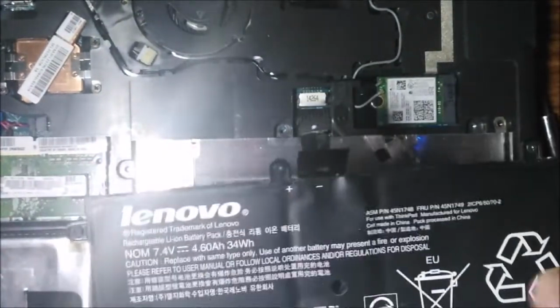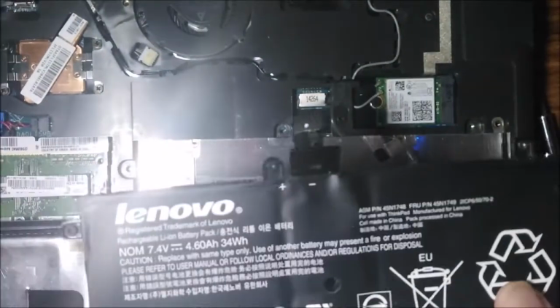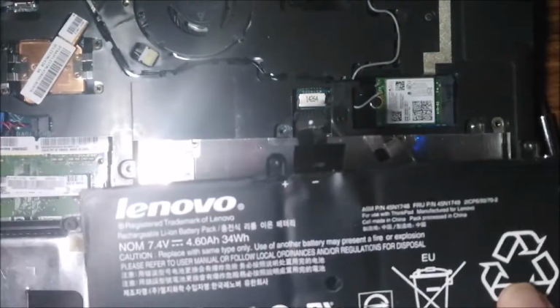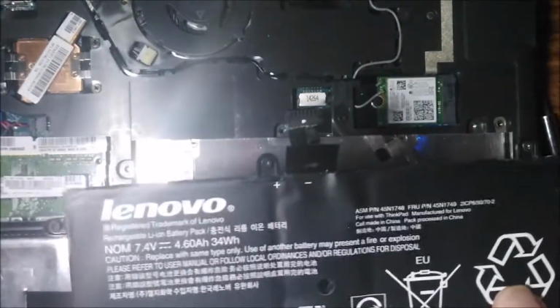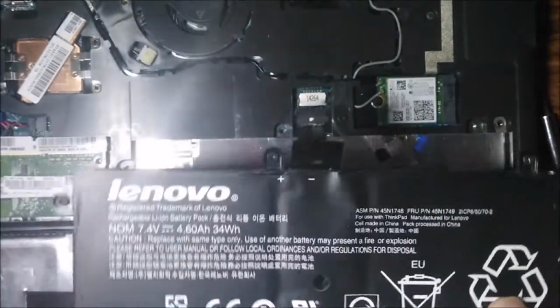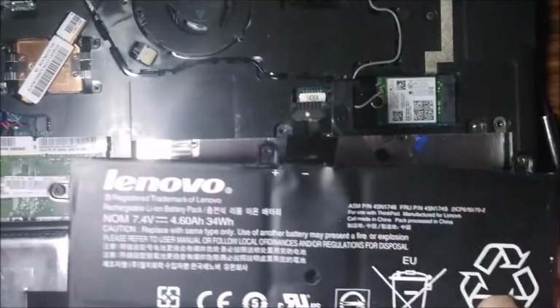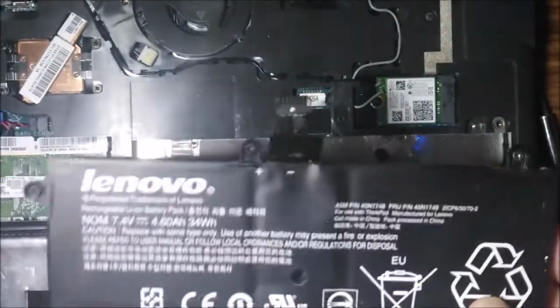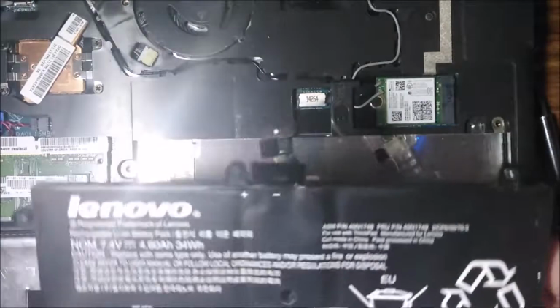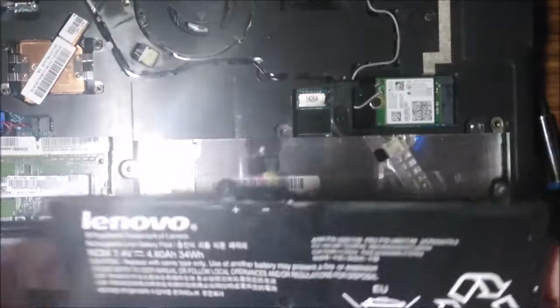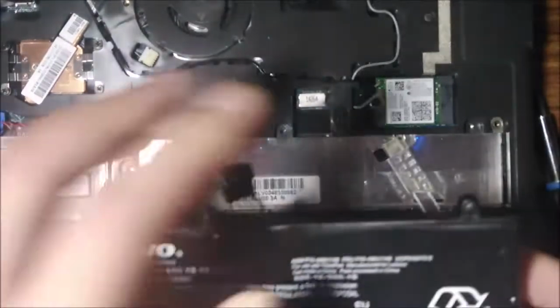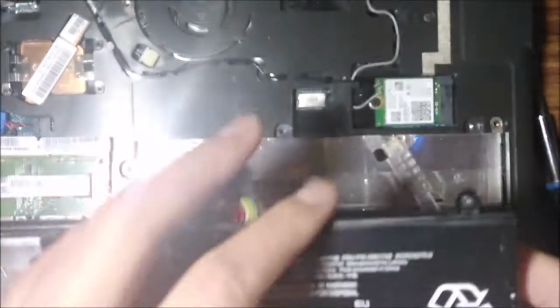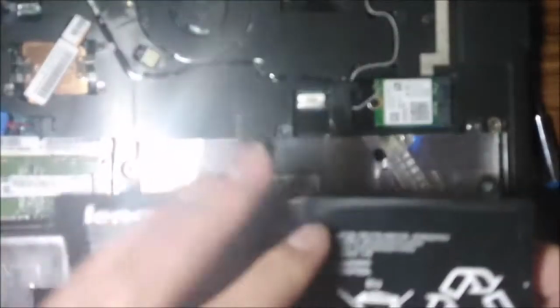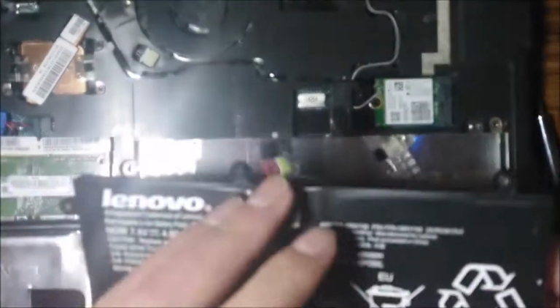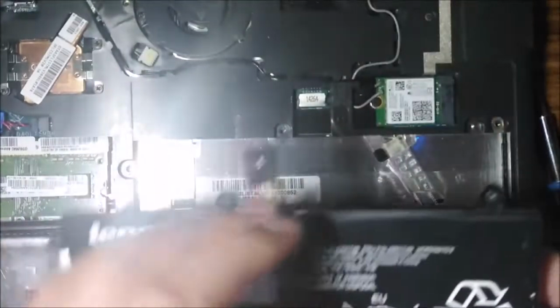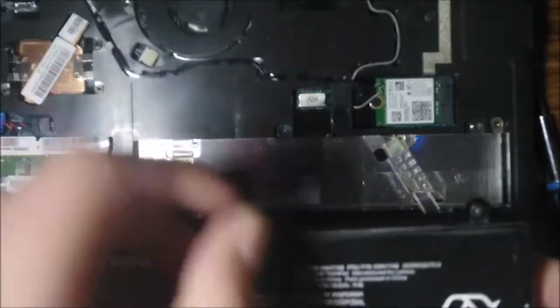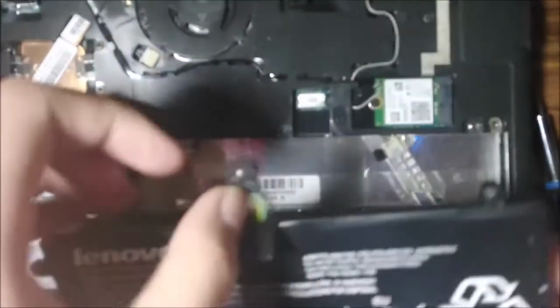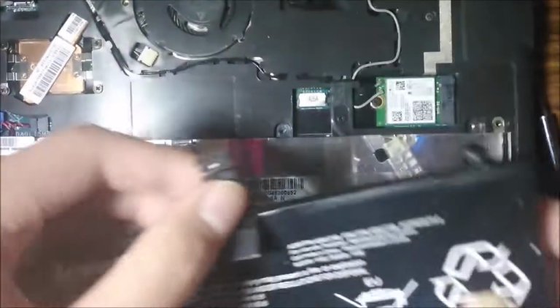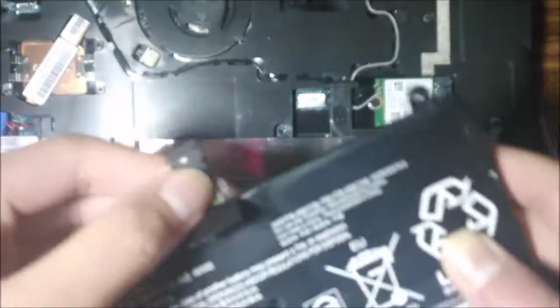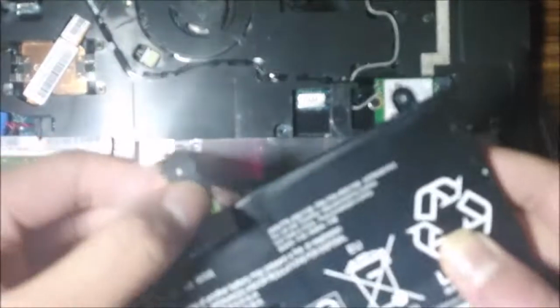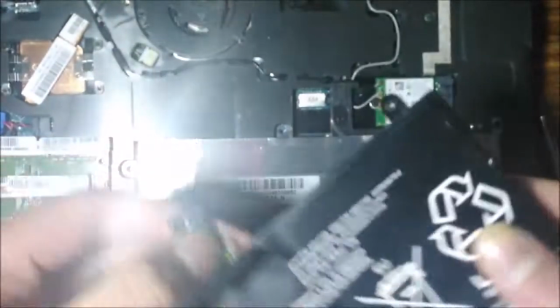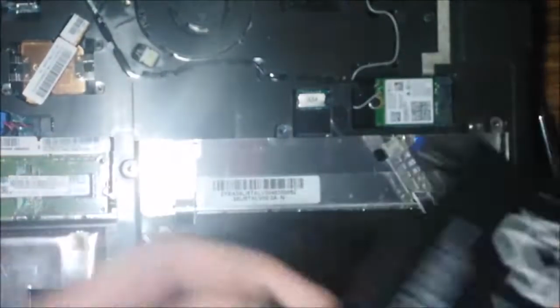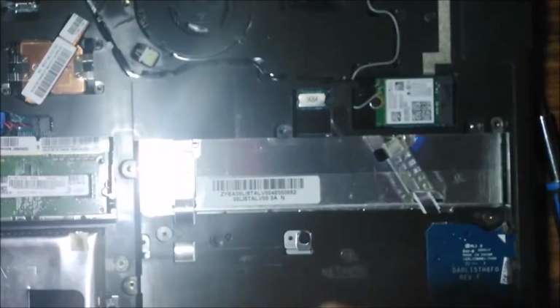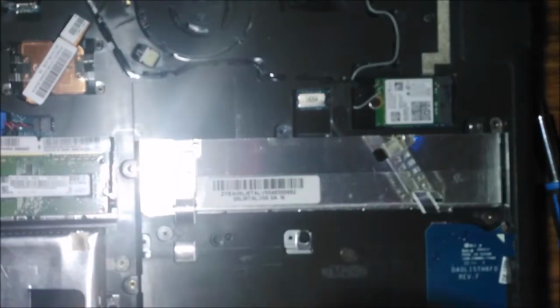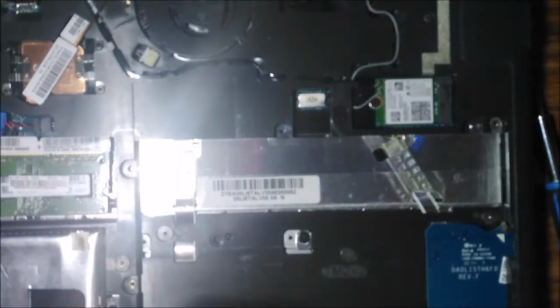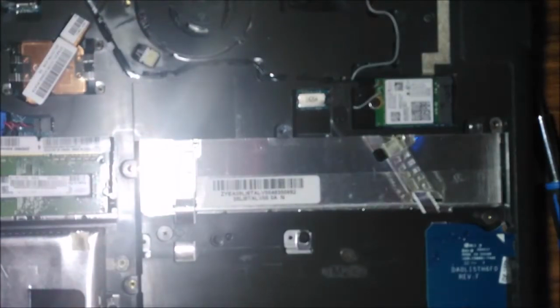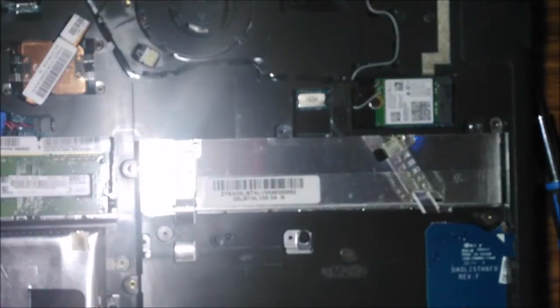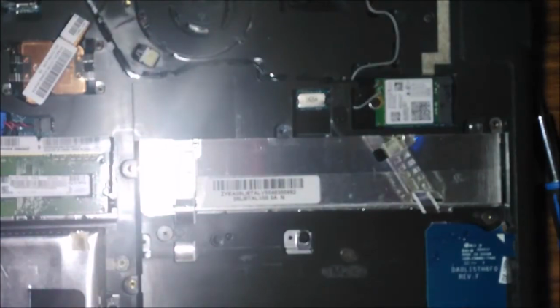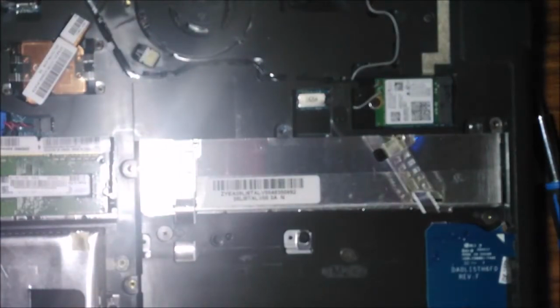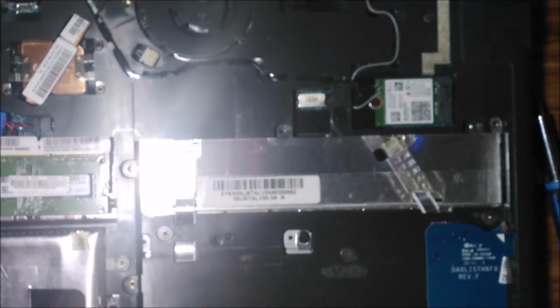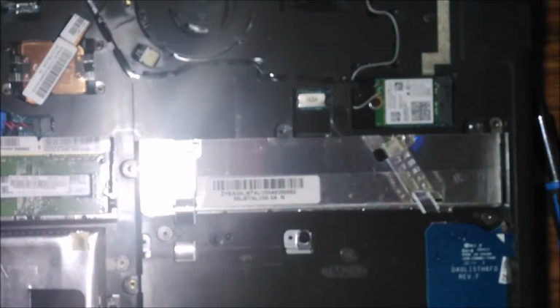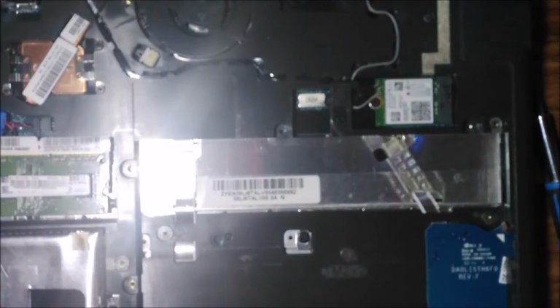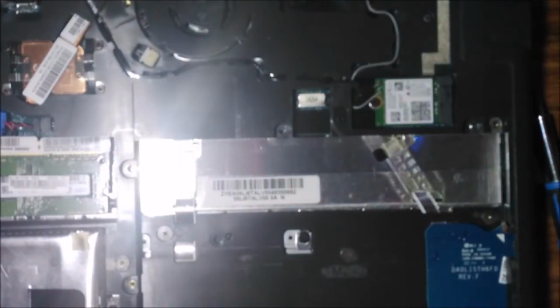Don't use too much force or you may break it. This is the old one — let's put that to the side and get the new one.